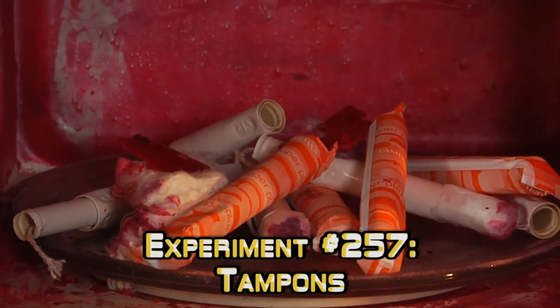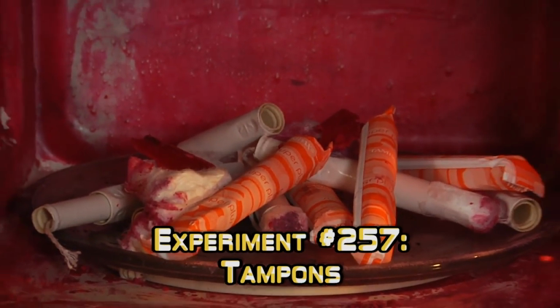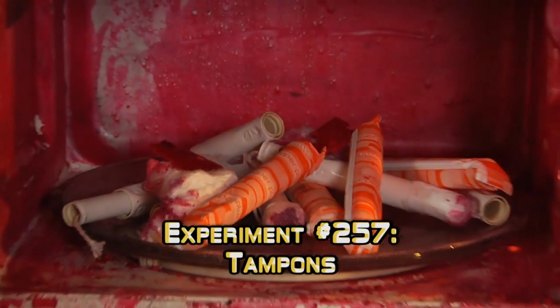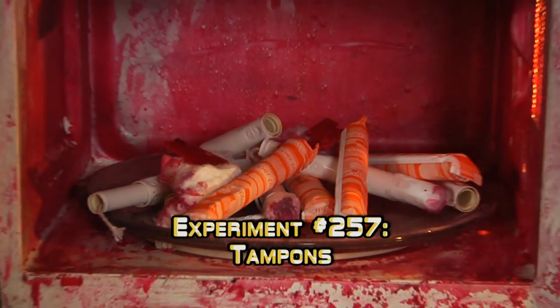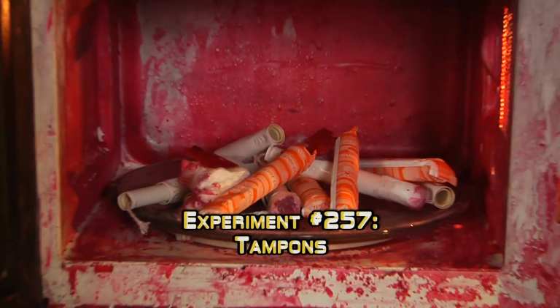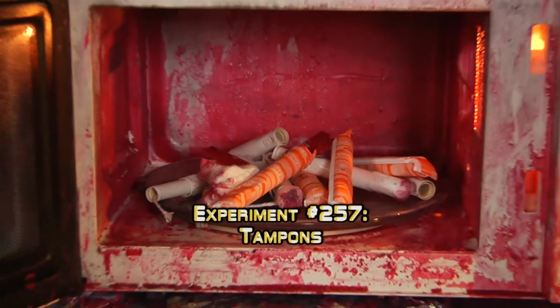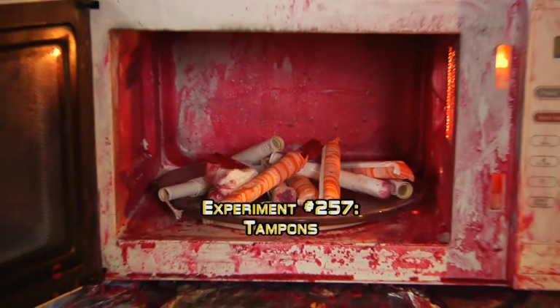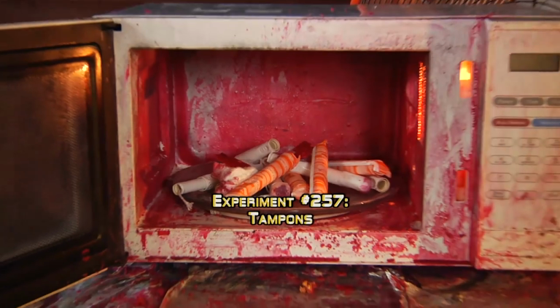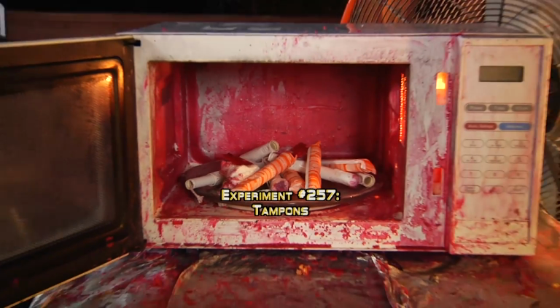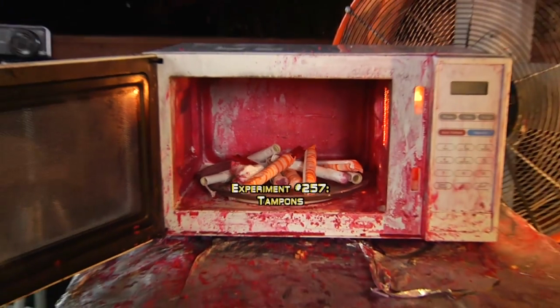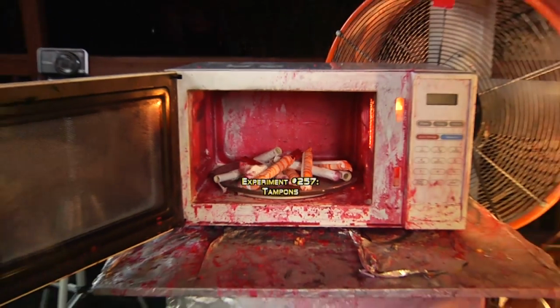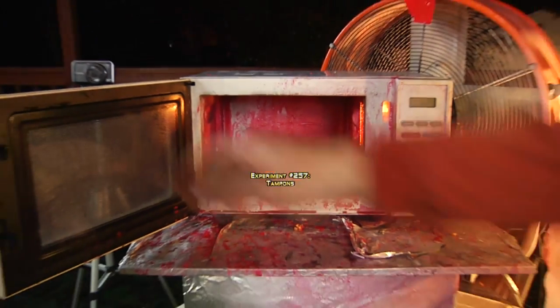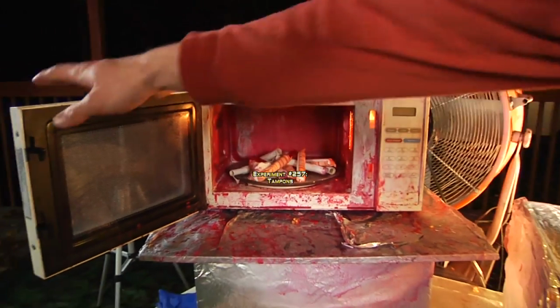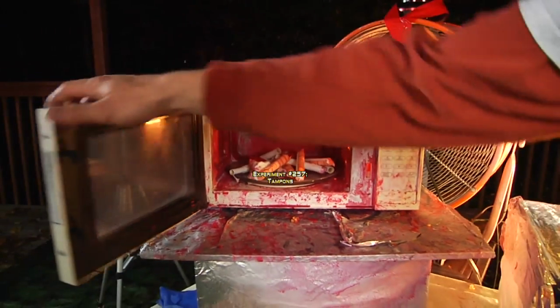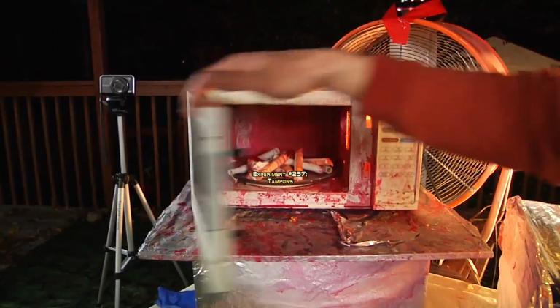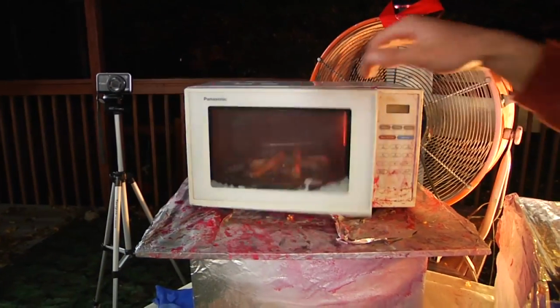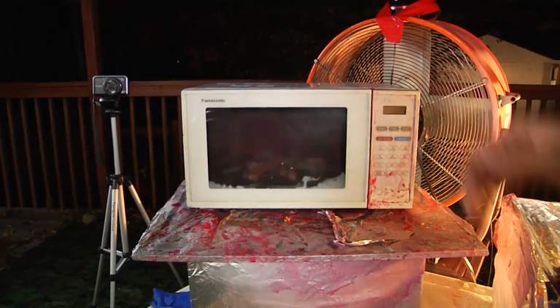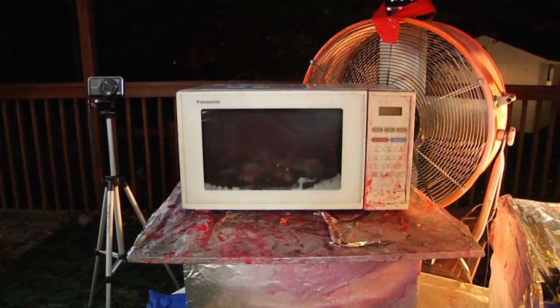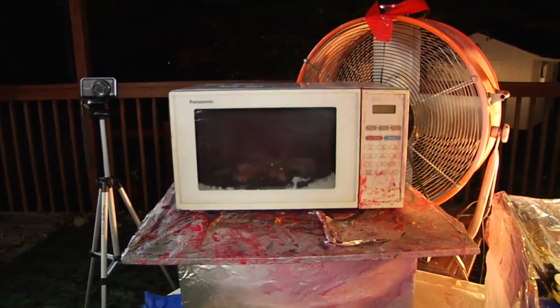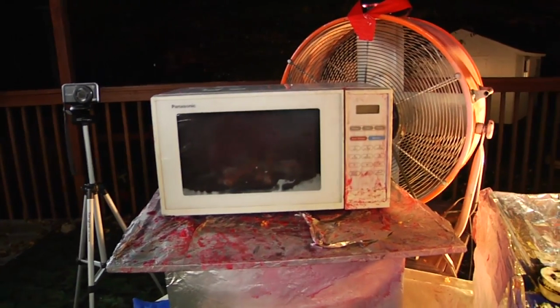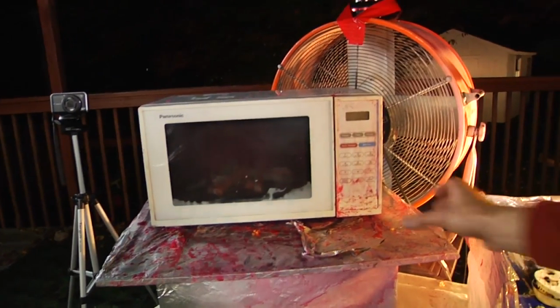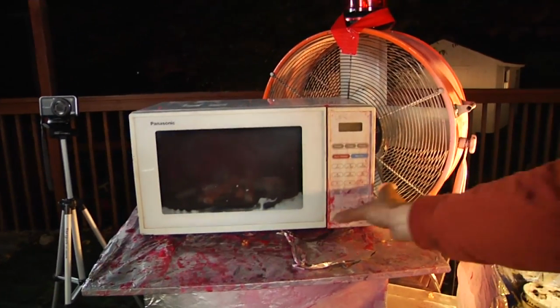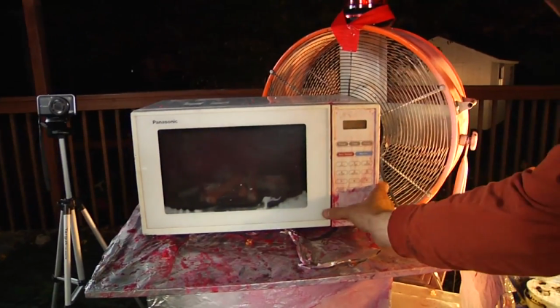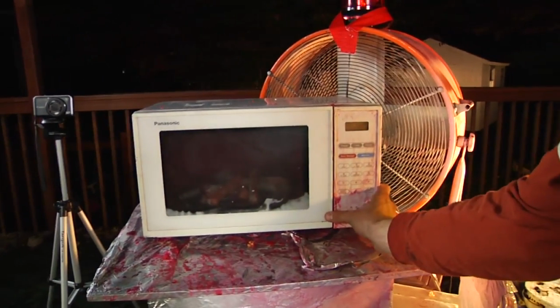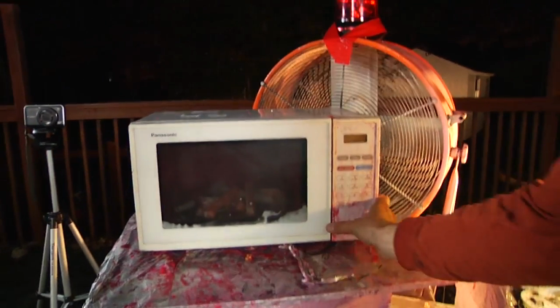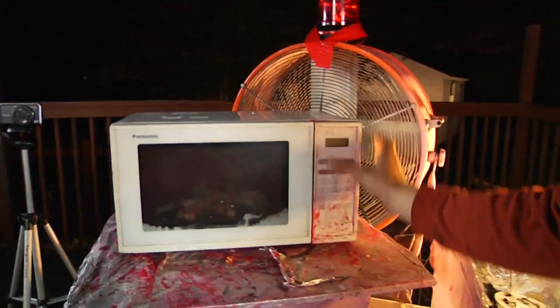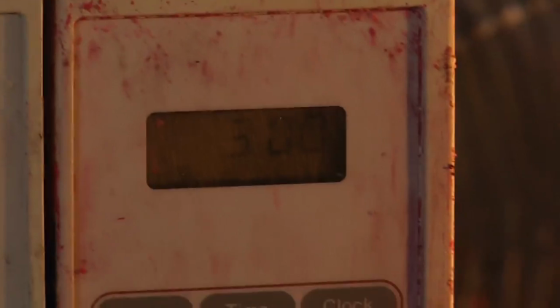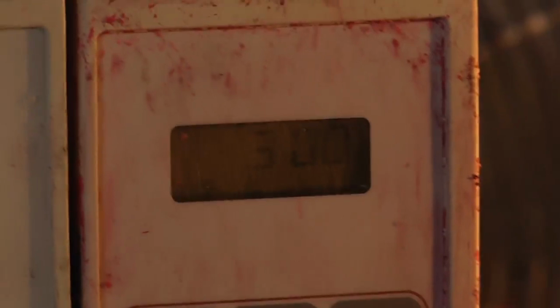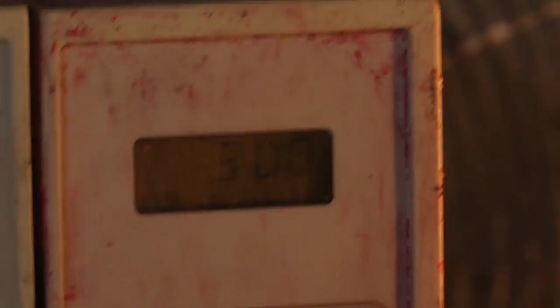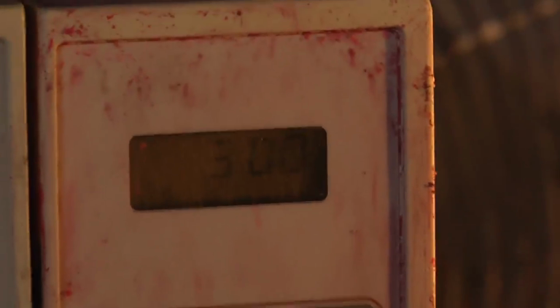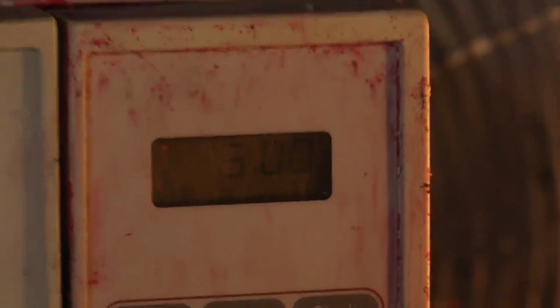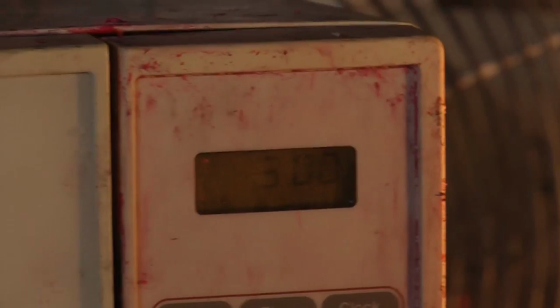Well, isn't this fitting? We have tampons to clean up our red, bloody mess. How long are we gonna put it in there for, guys? Three minutes. Alright, let's do it.